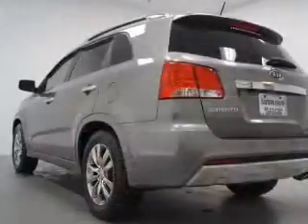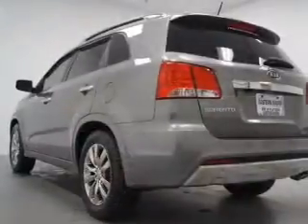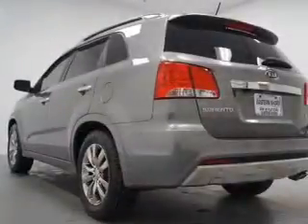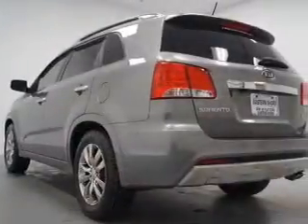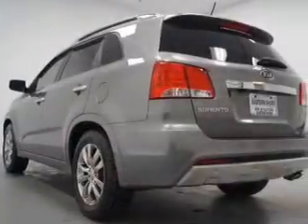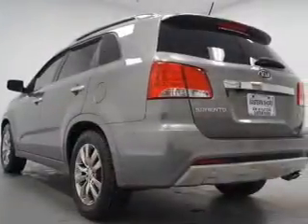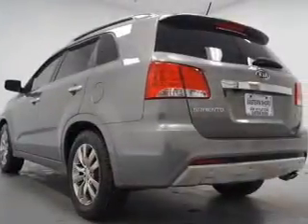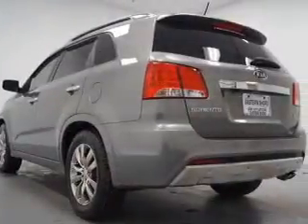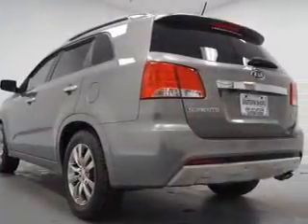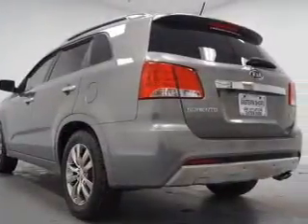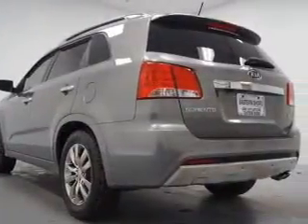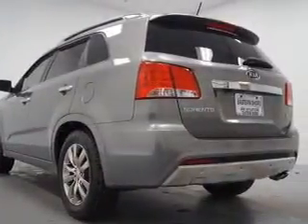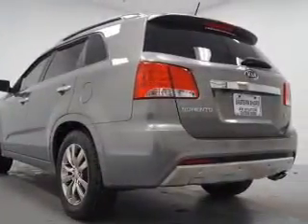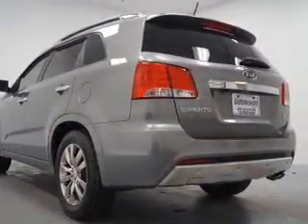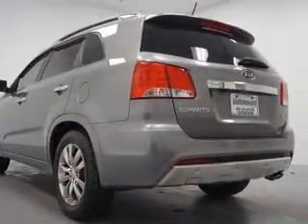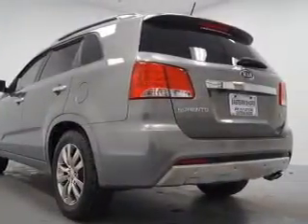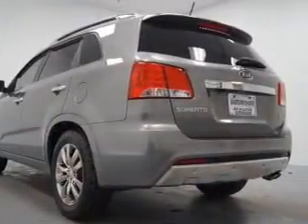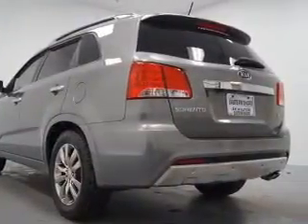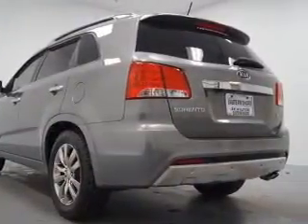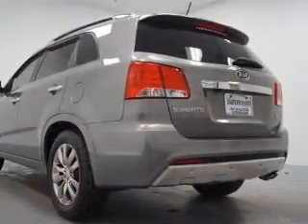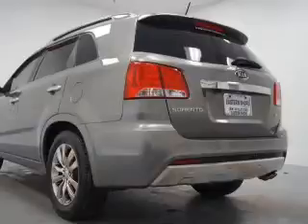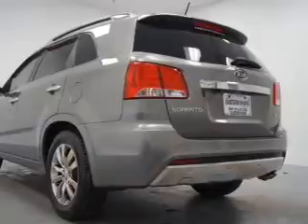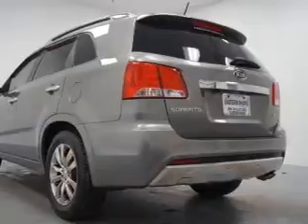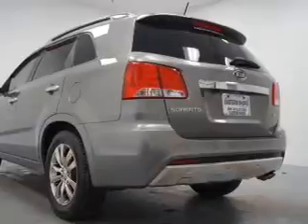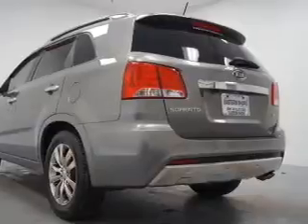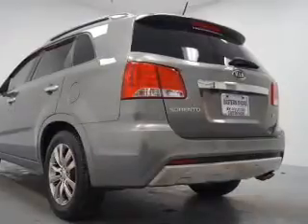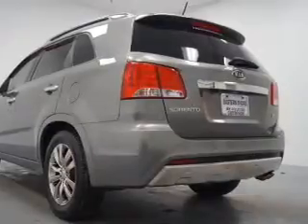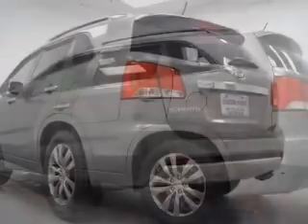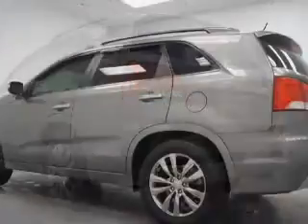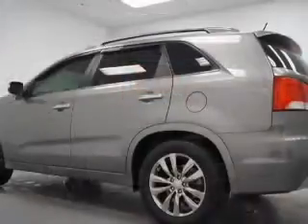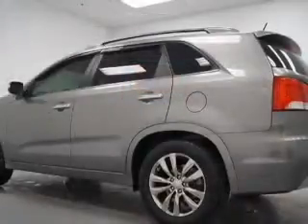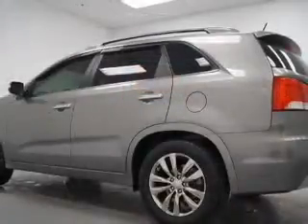Premium wheels give a more luxurious look. The anti-lock braking system will help keep you safe on the road.